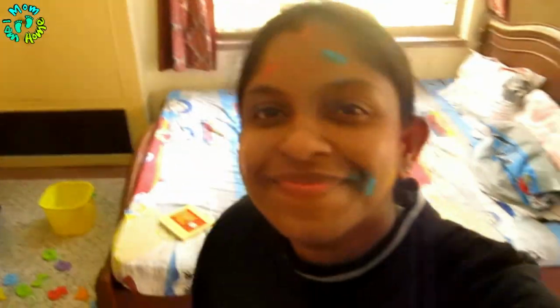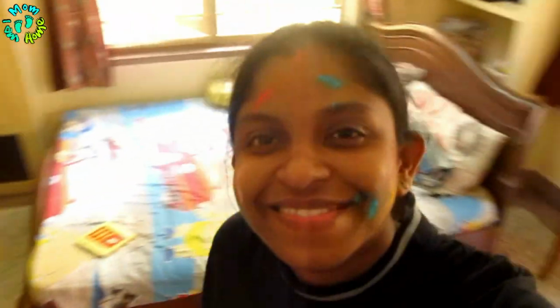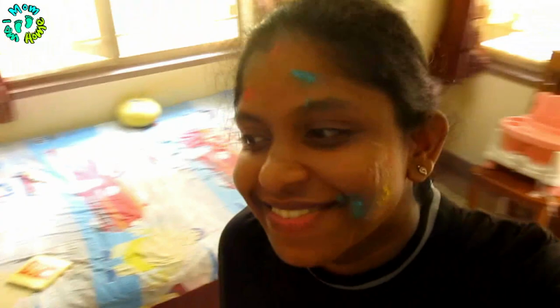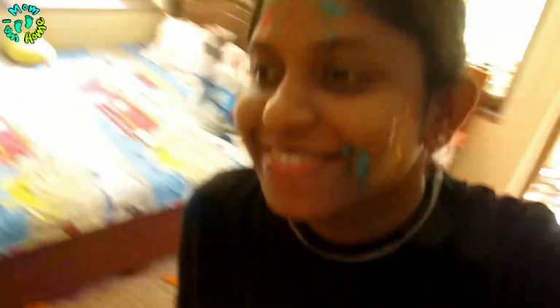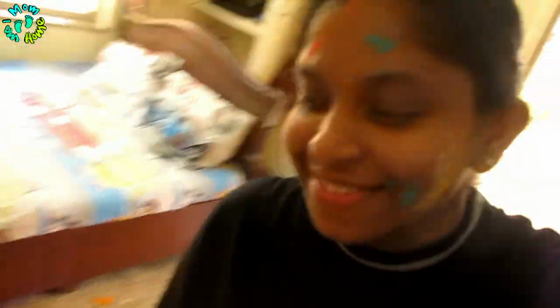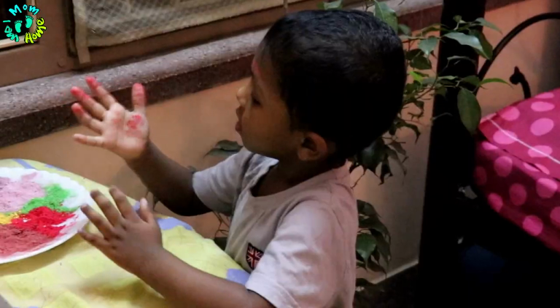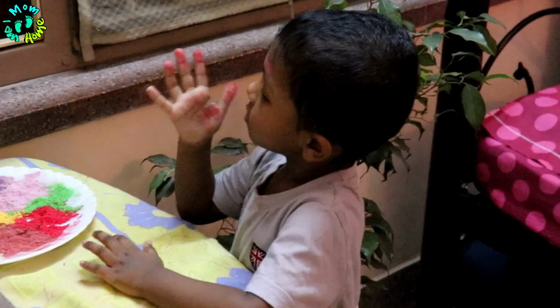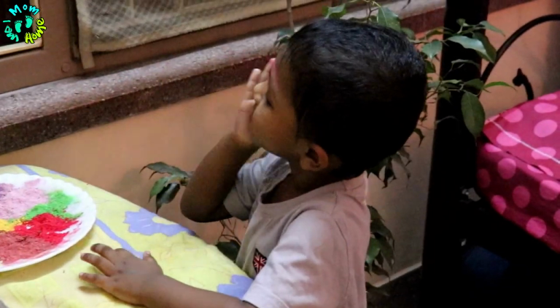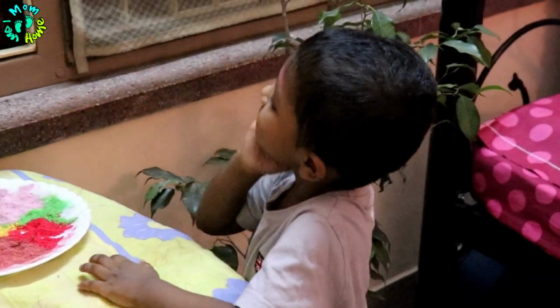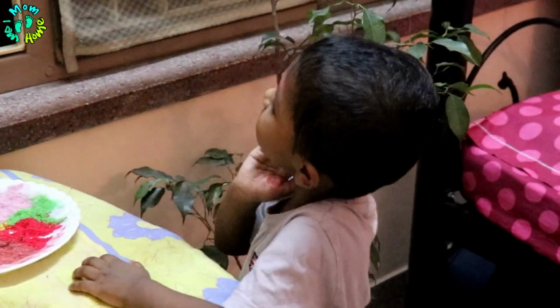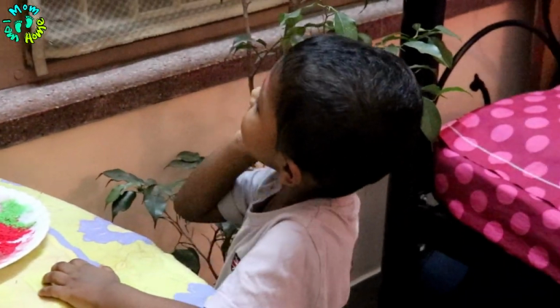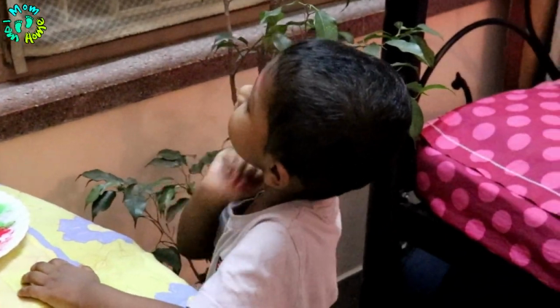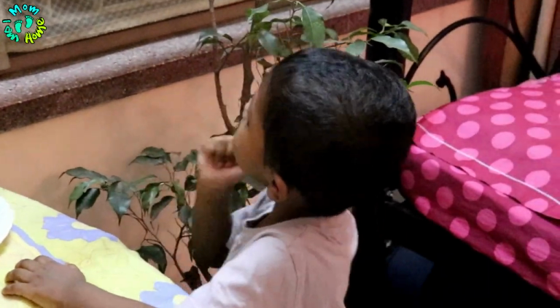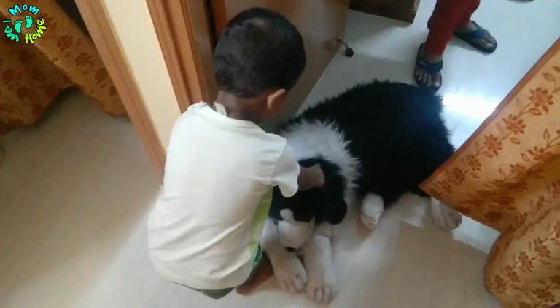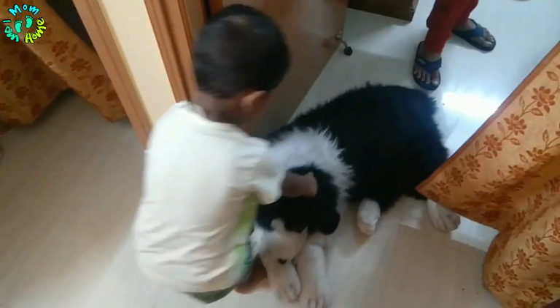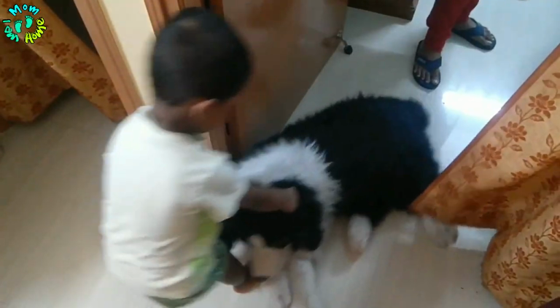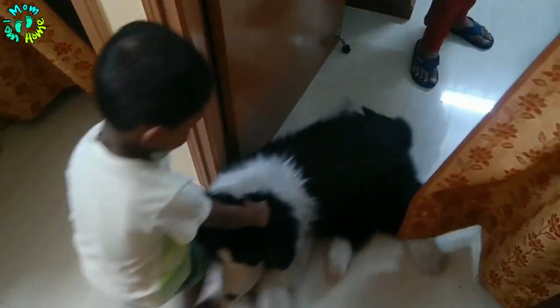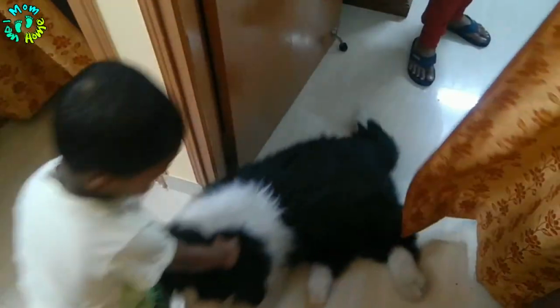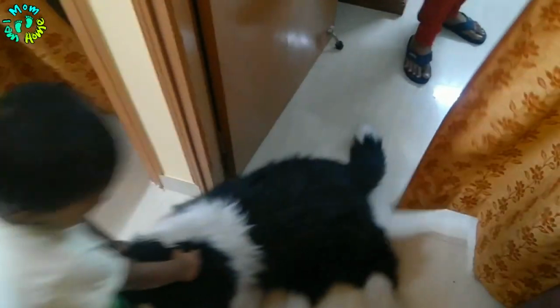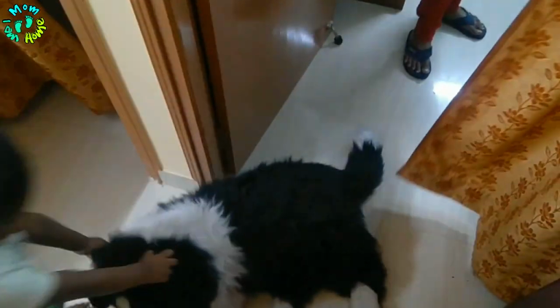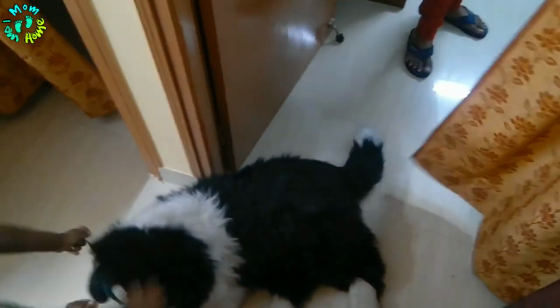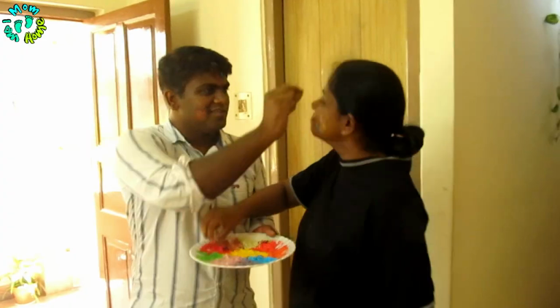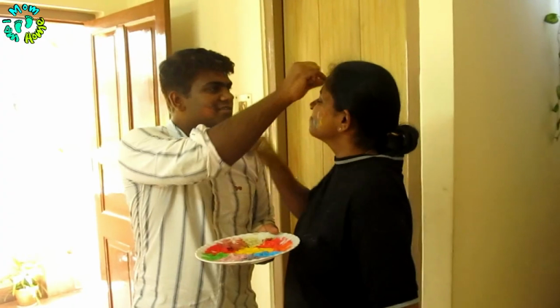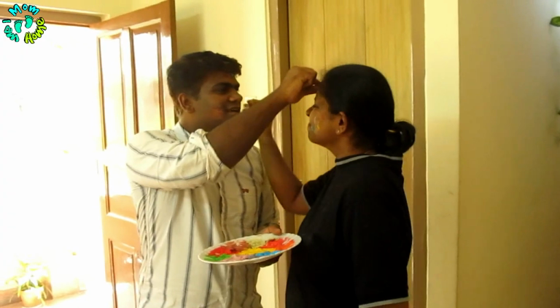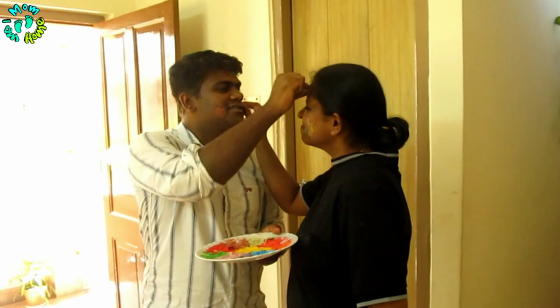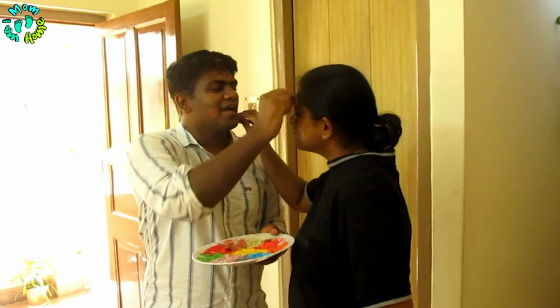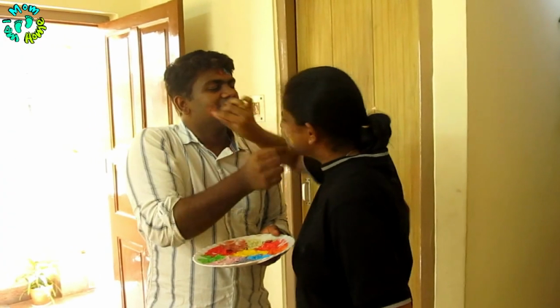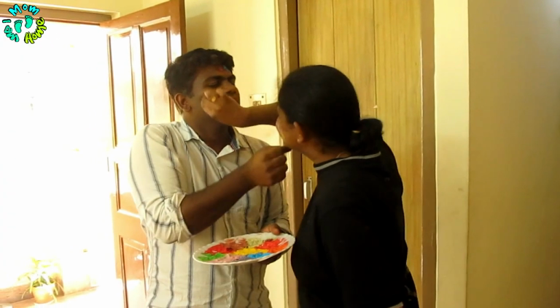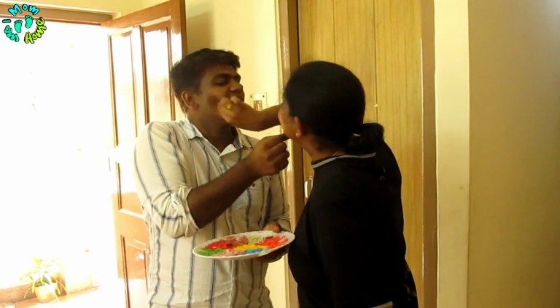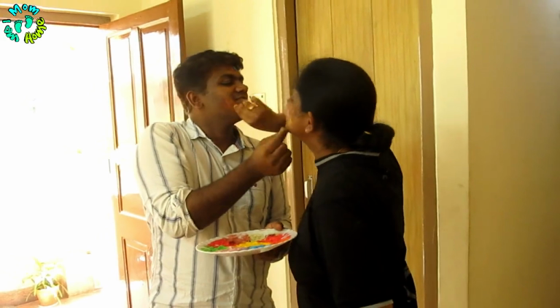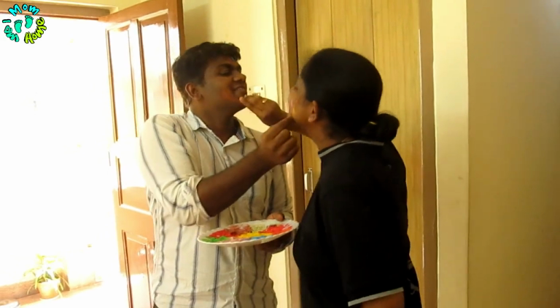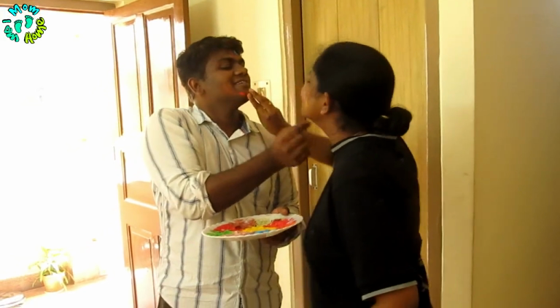Hi, I am Vidya and I am a mother of a two-year-old. A child brings a lot of joy and happiness to your life and to your home.